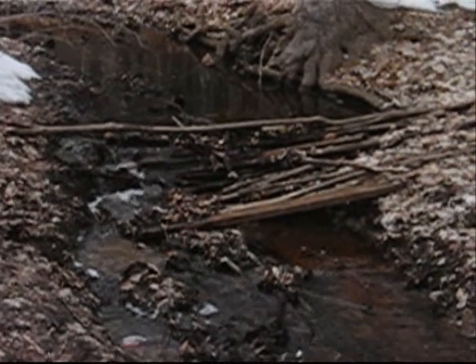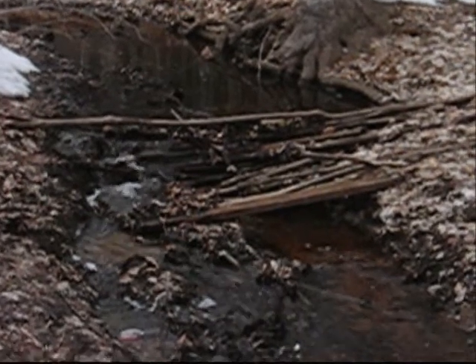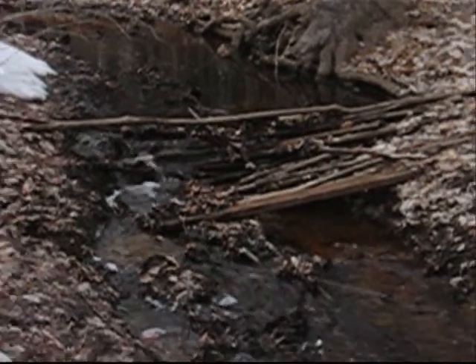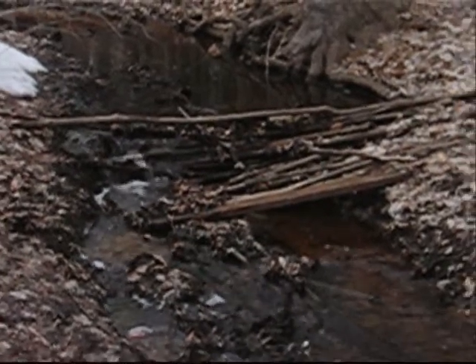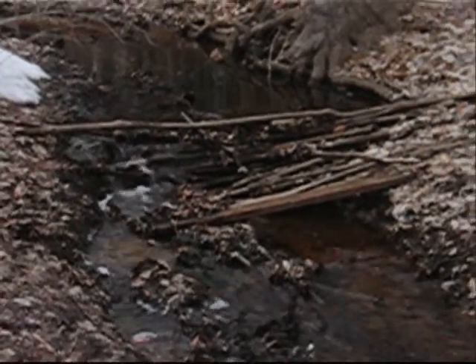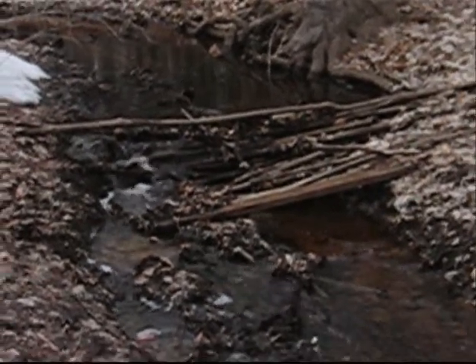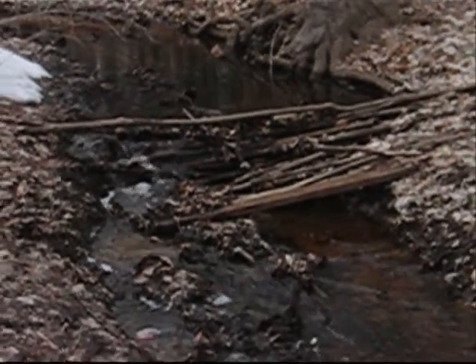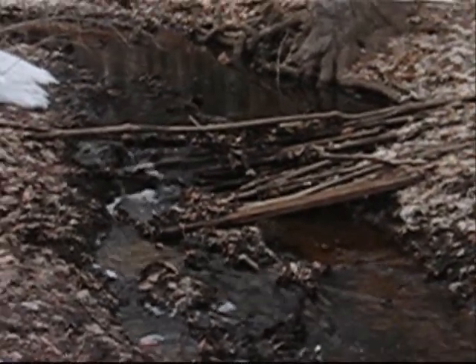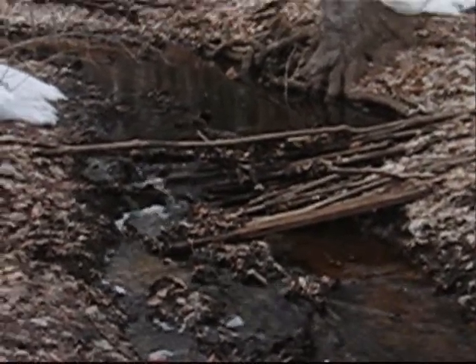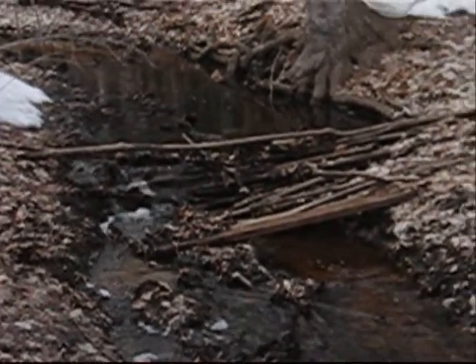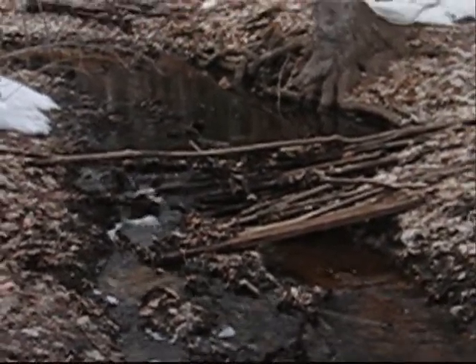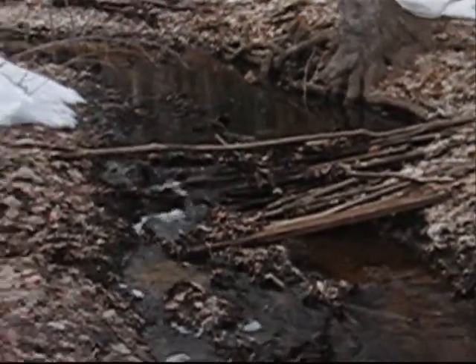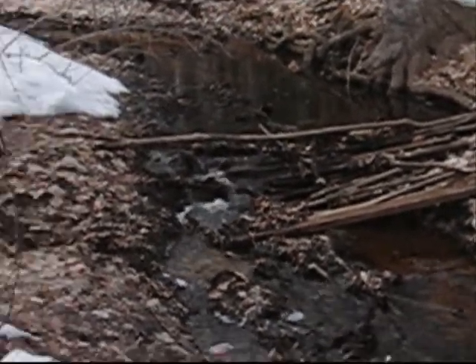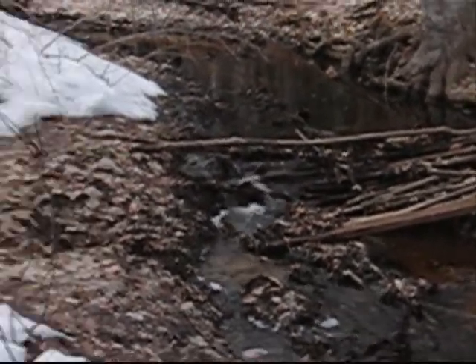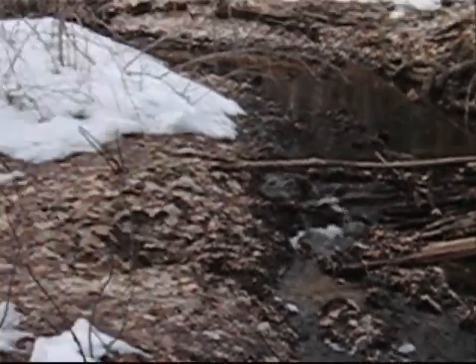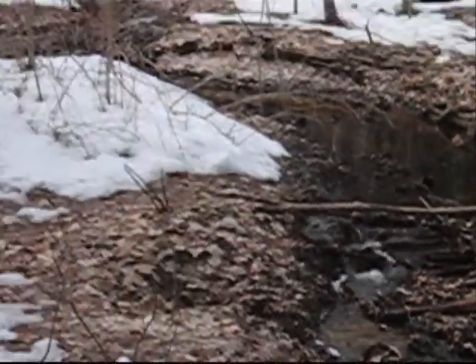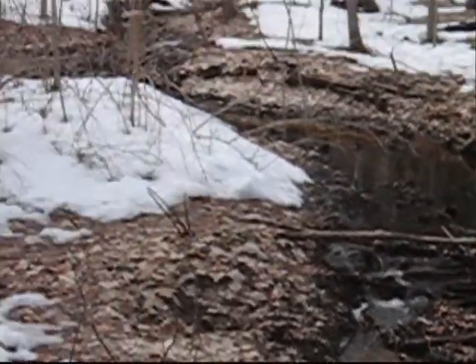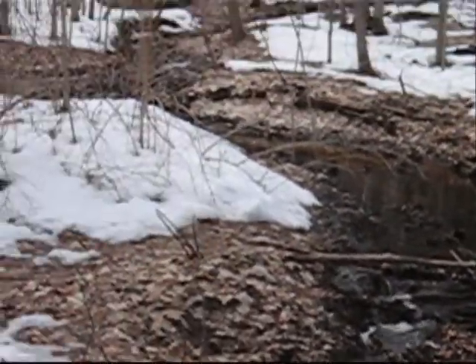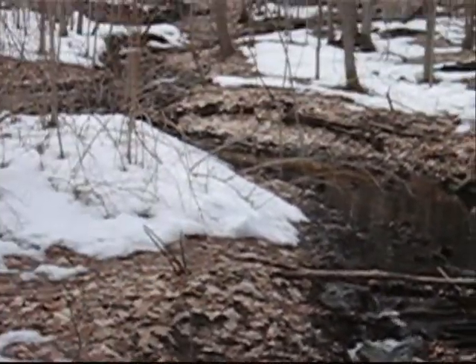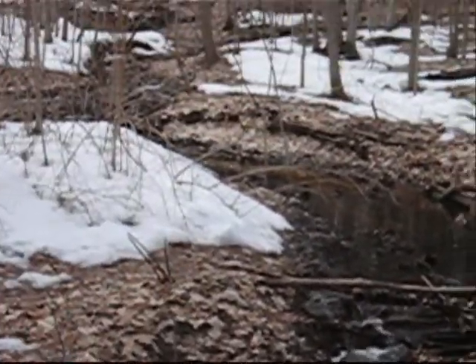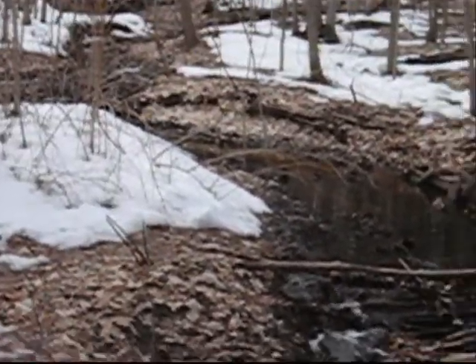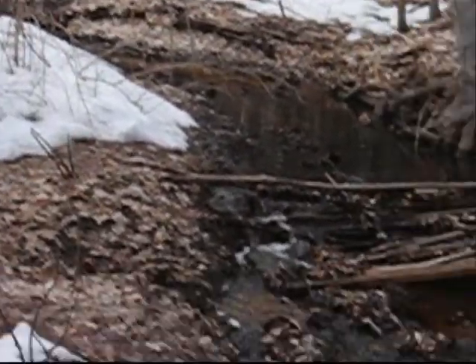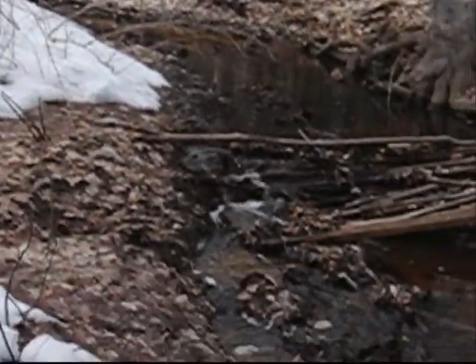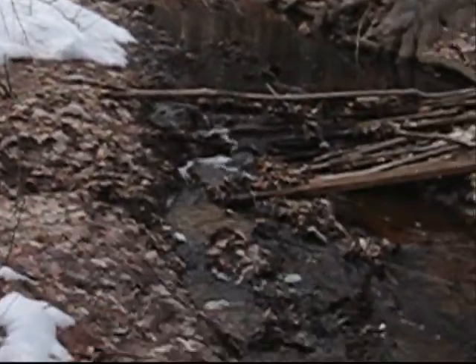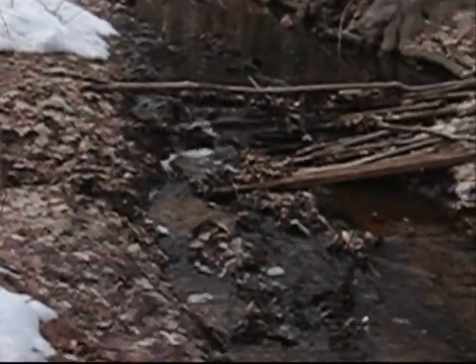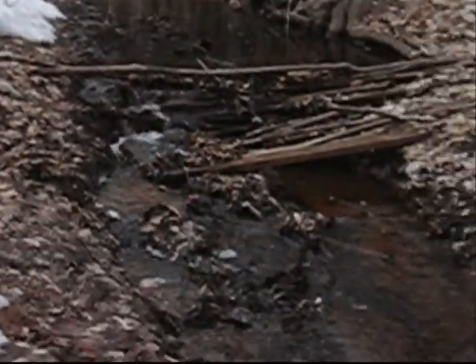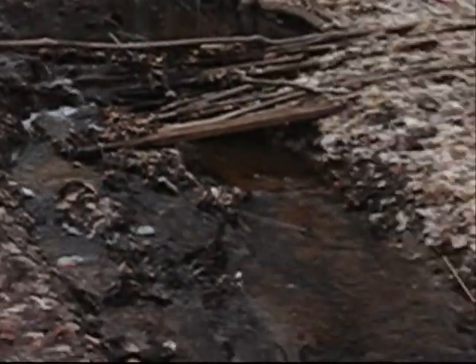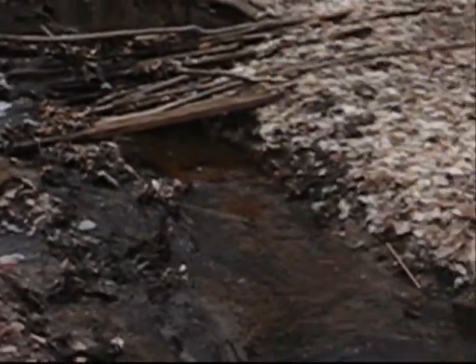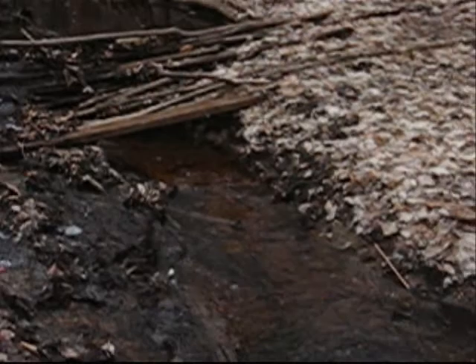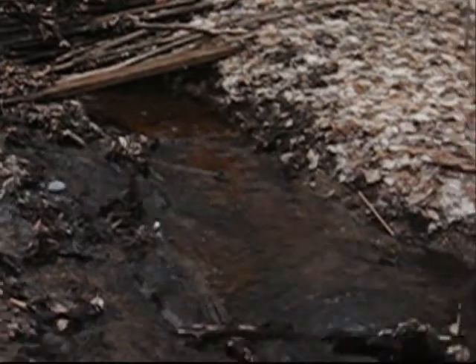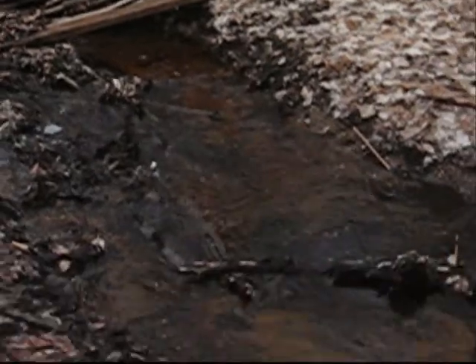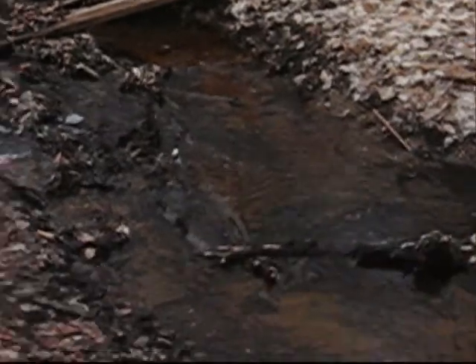This is one of the creeks that runs back here in the woods behind the hospital — the state hospital.